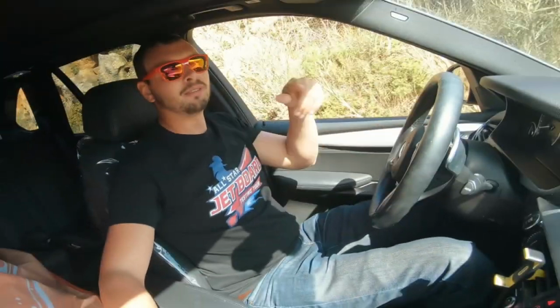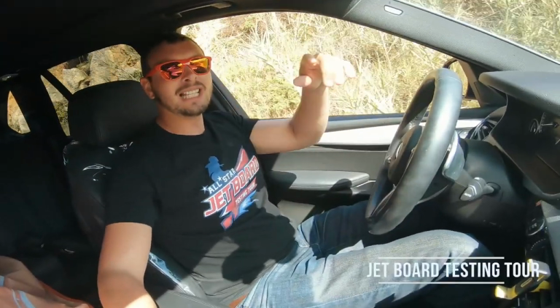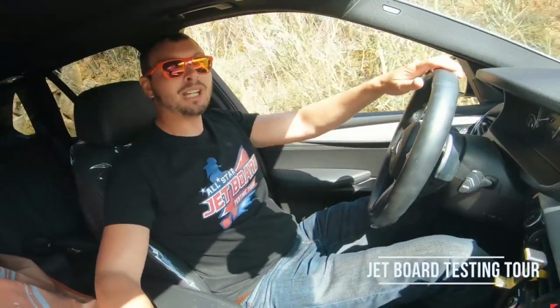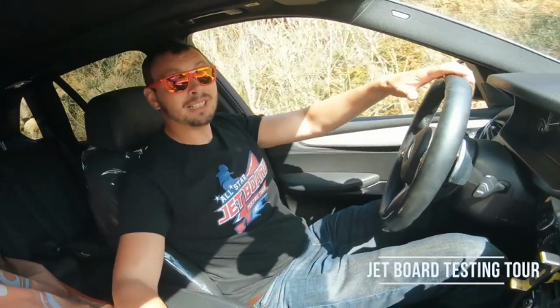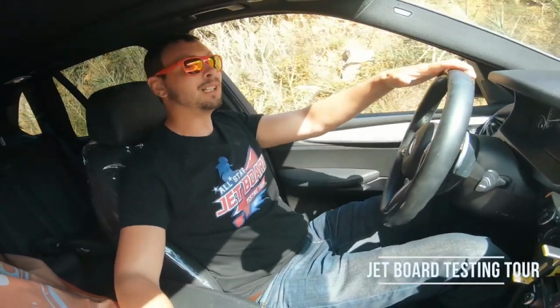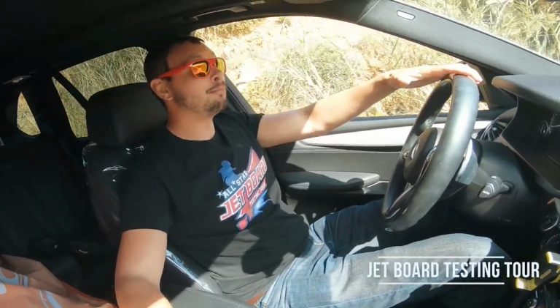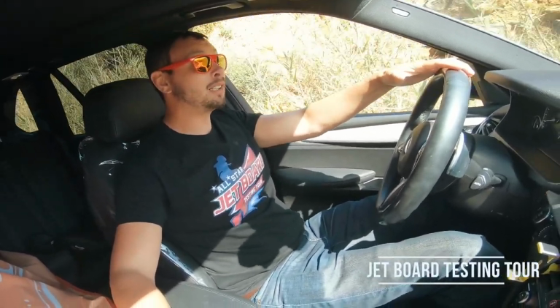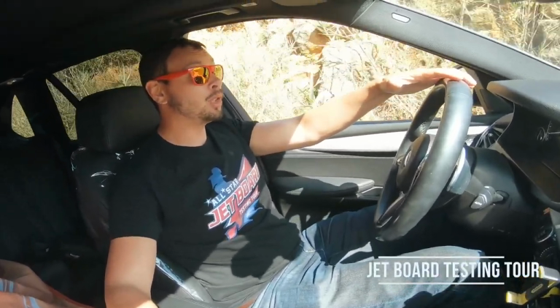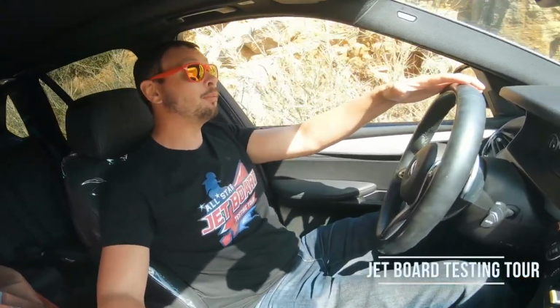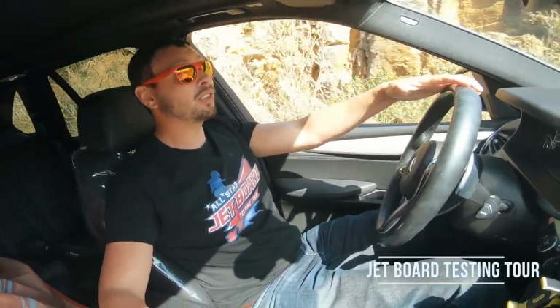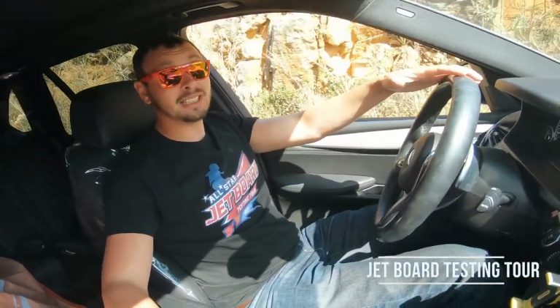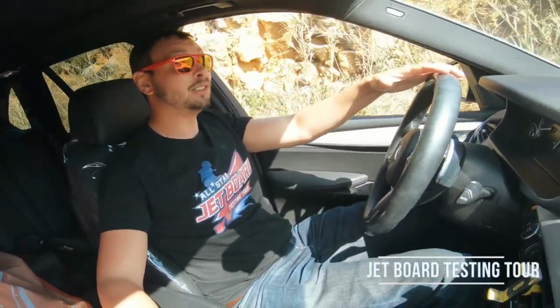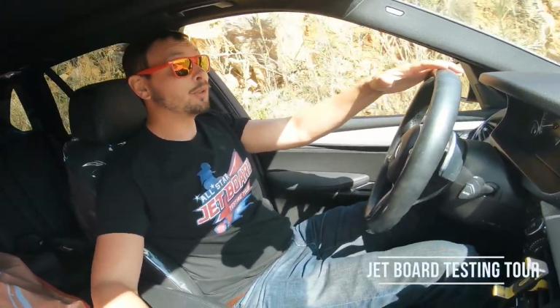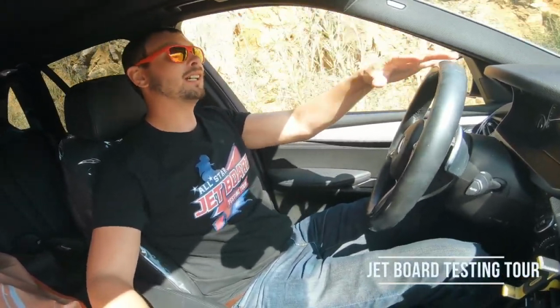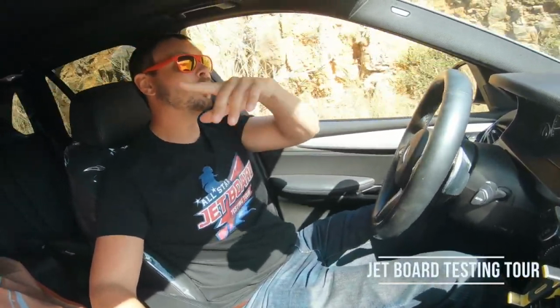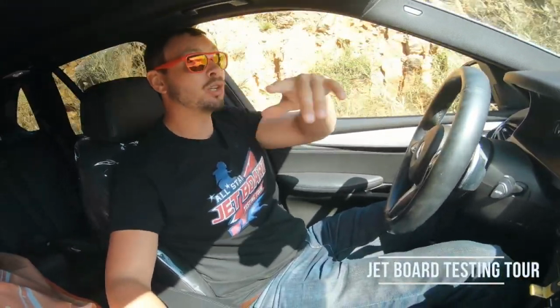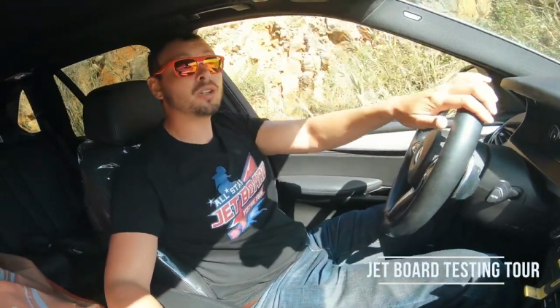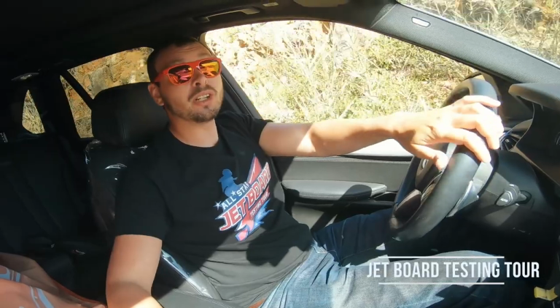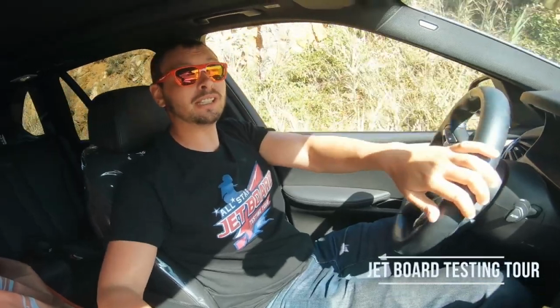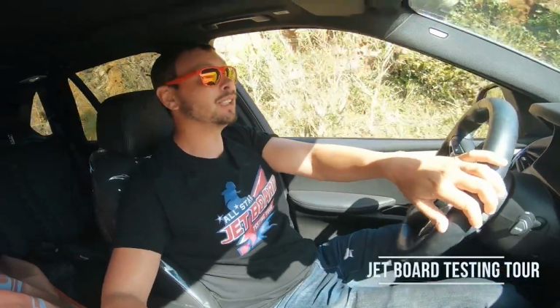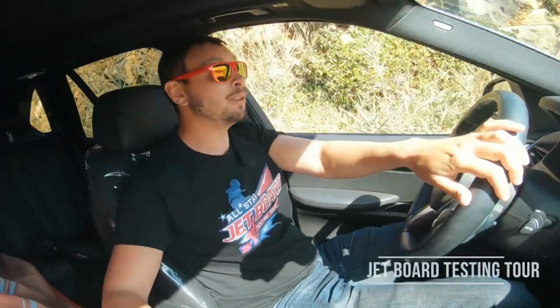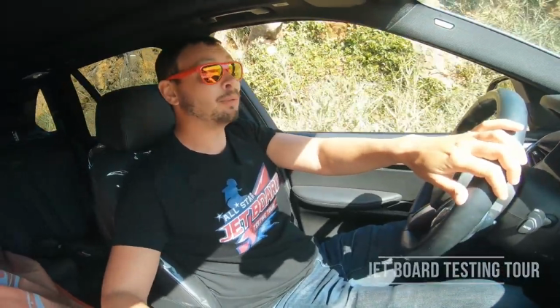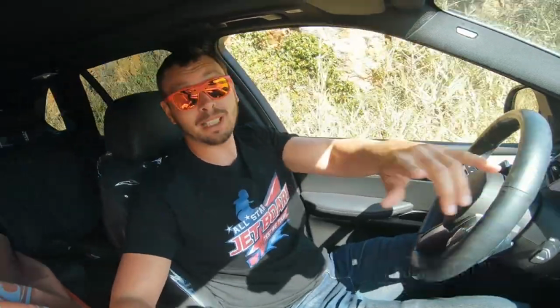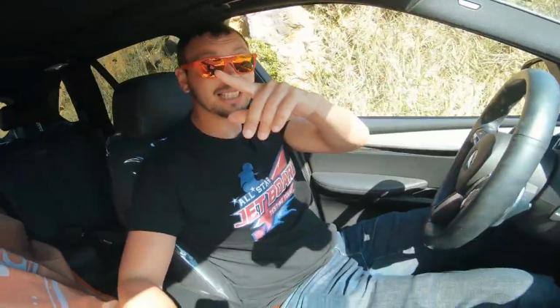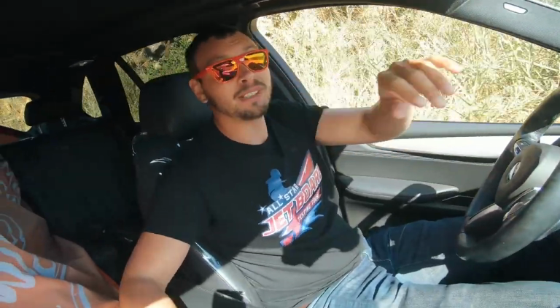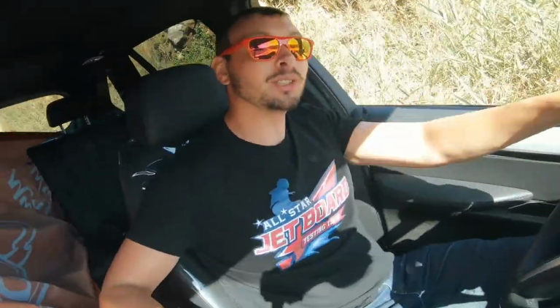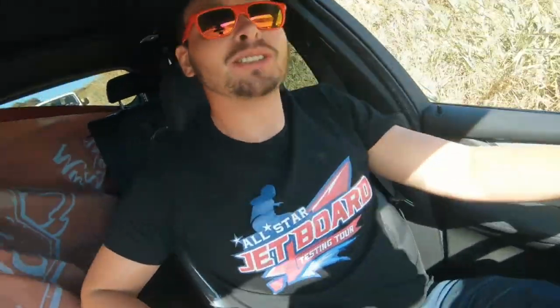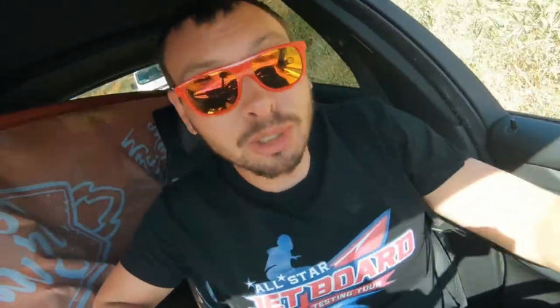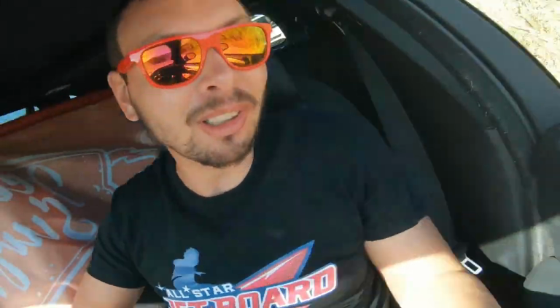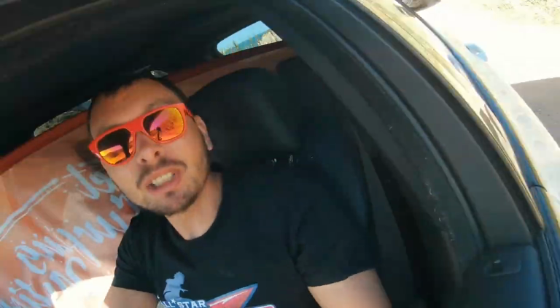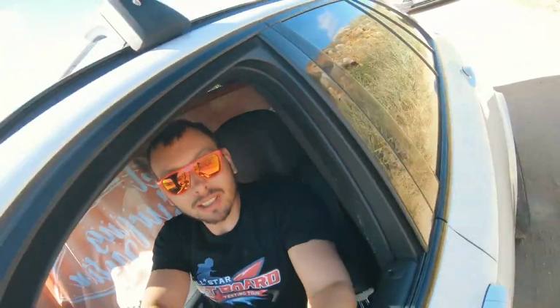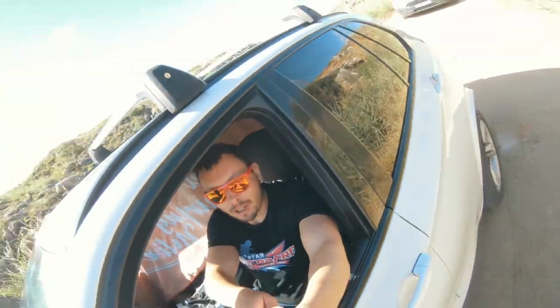What's up champions? Welcome back to JetBoard Testing Tour. Our show goes on and today Wayne prepared something interesting for you. Let's check it out.